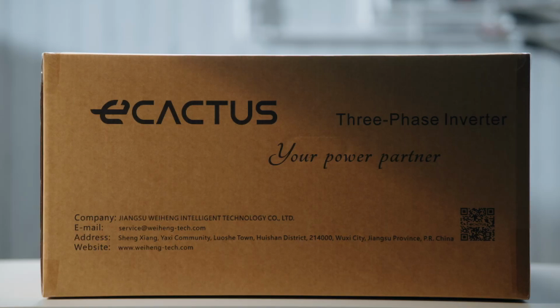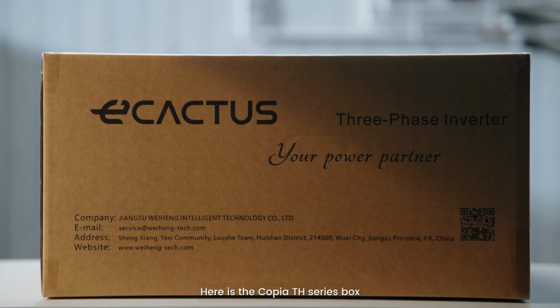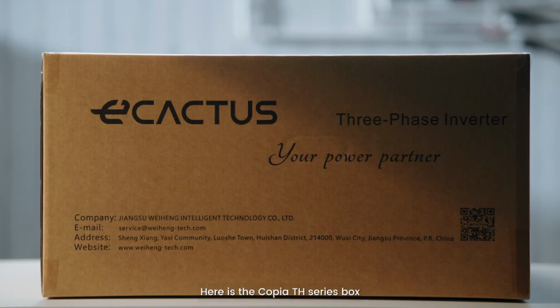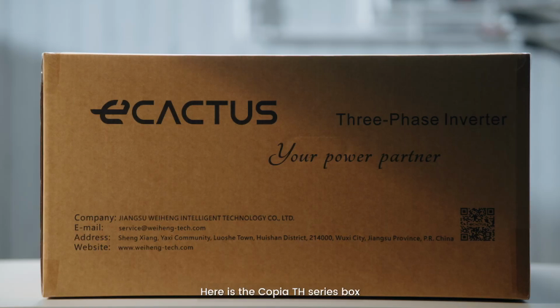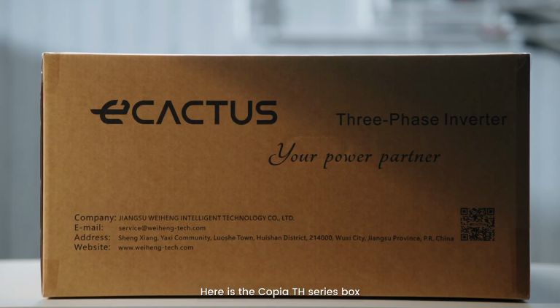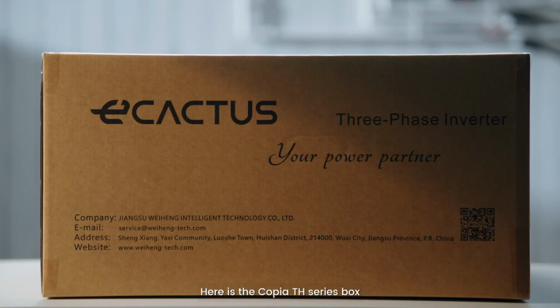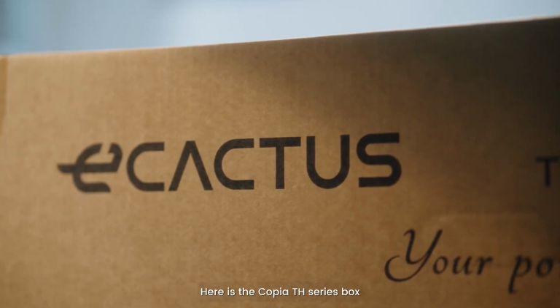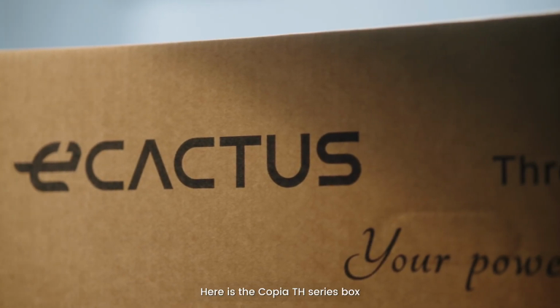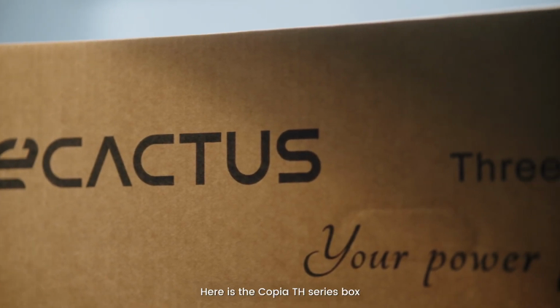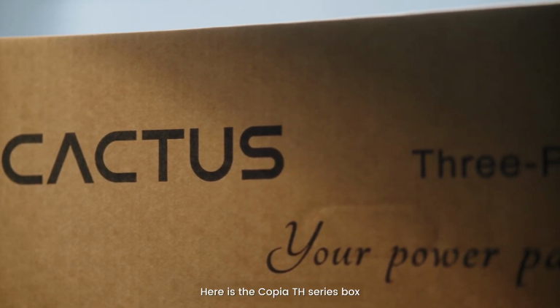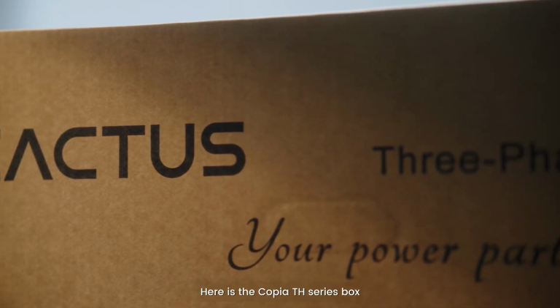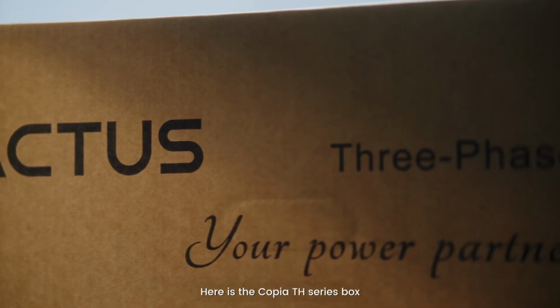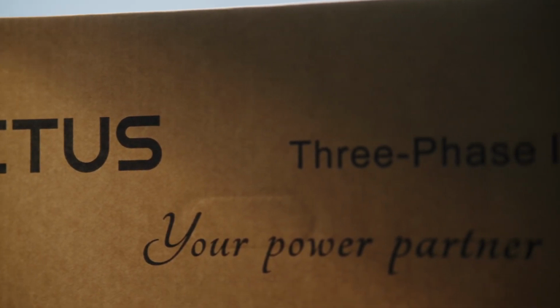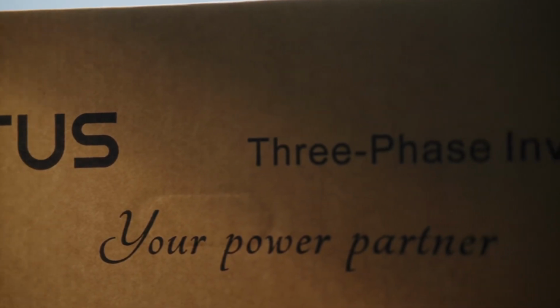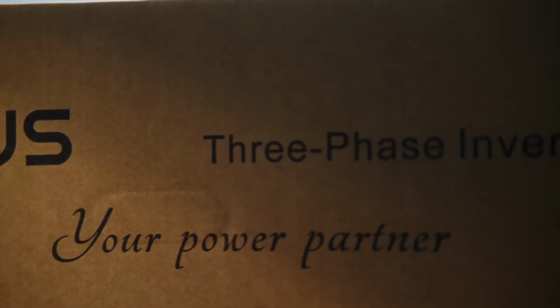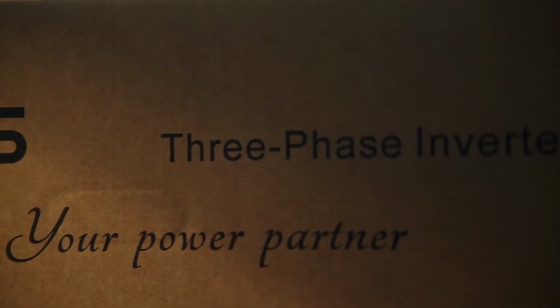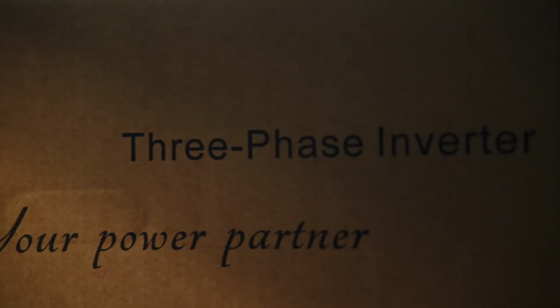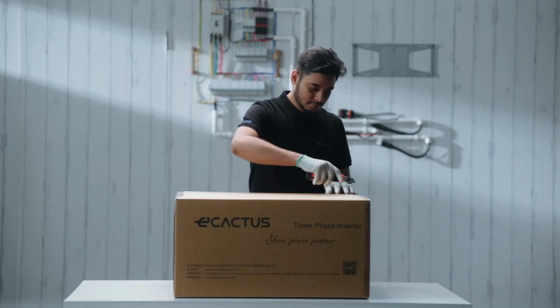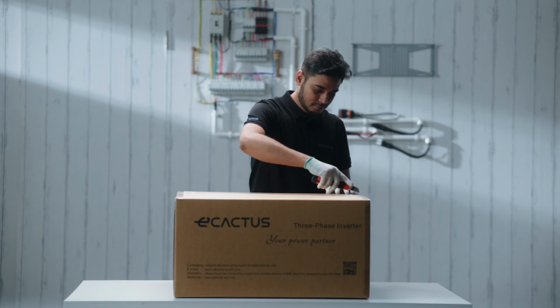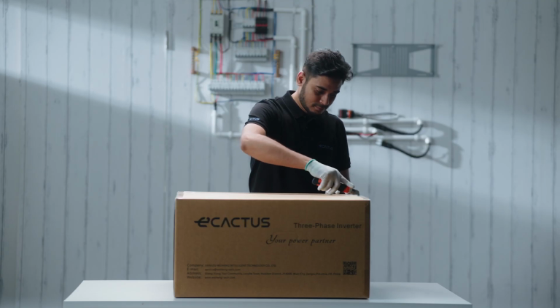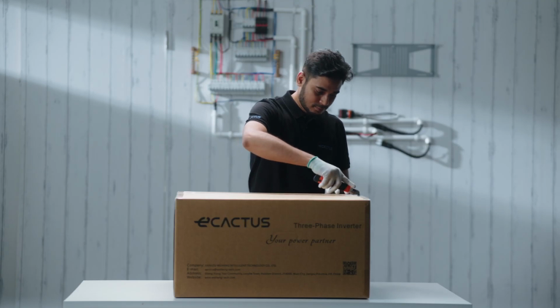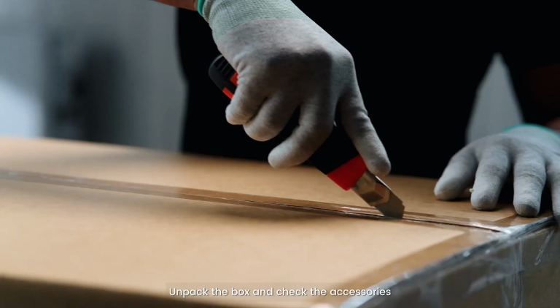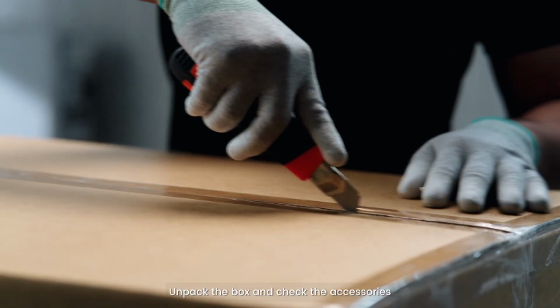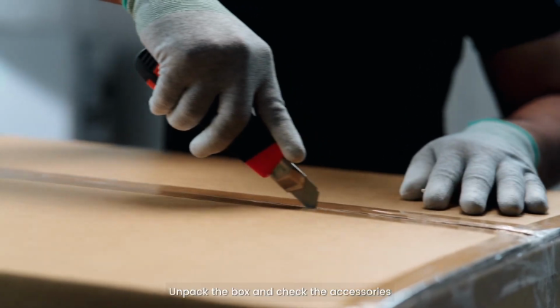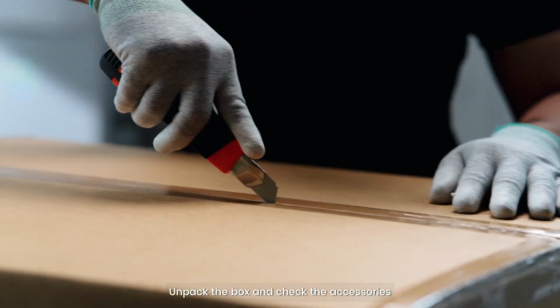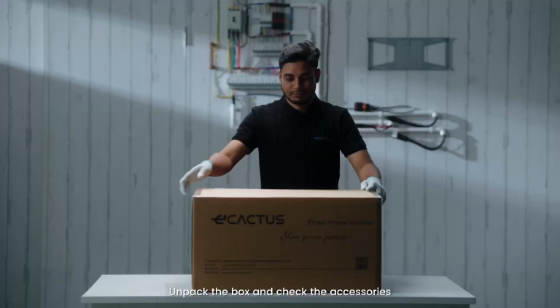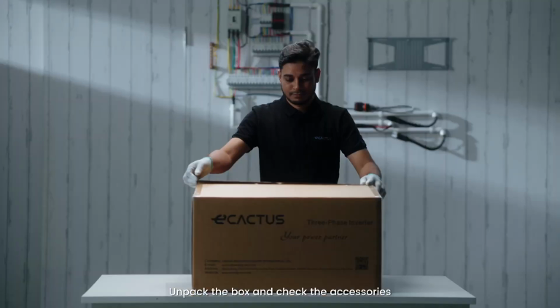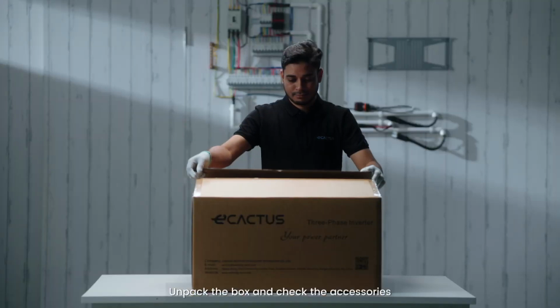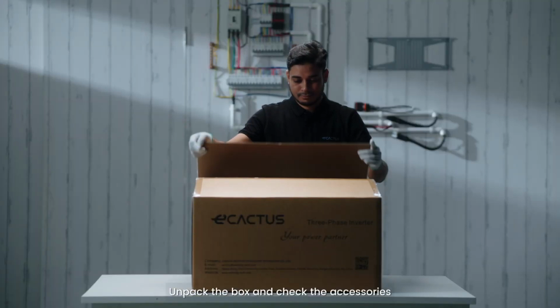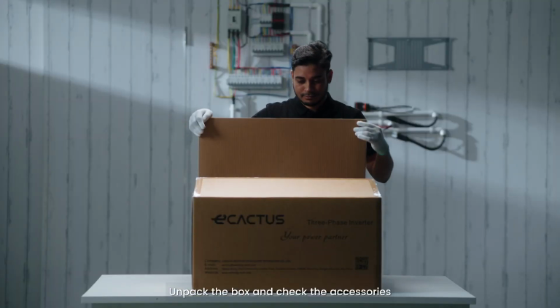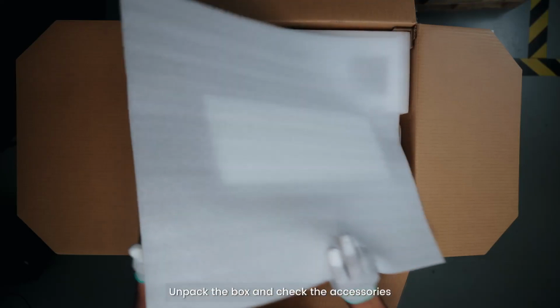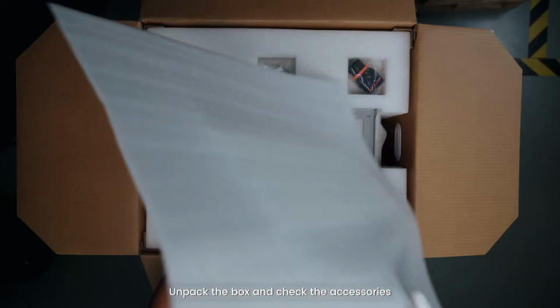Here is the Copia TH Sears box. Unpack the box and check the accessories.